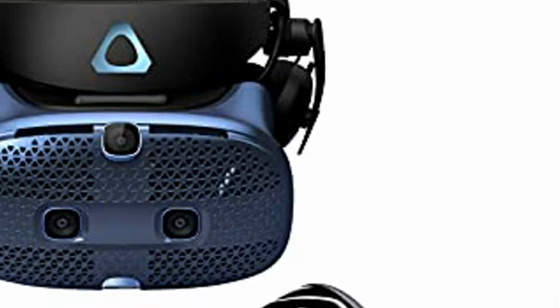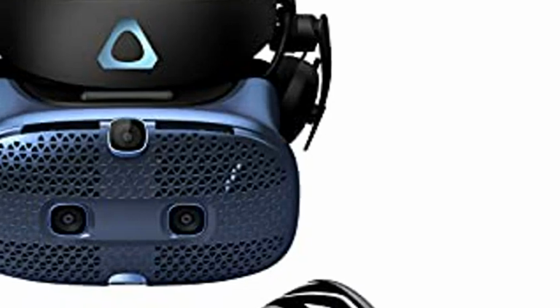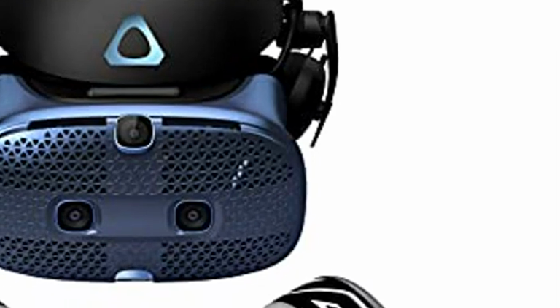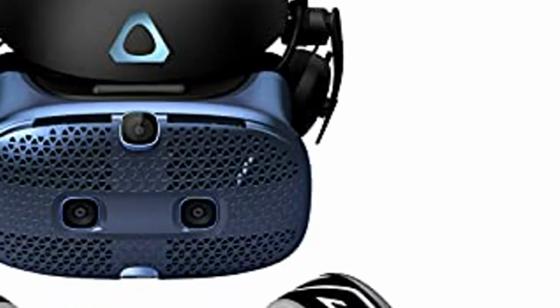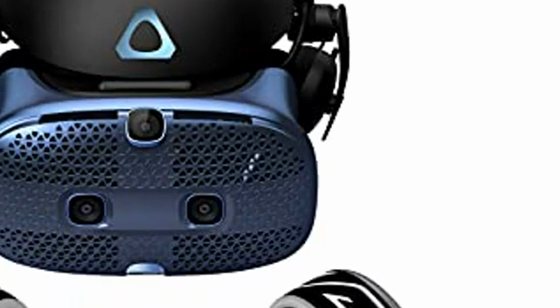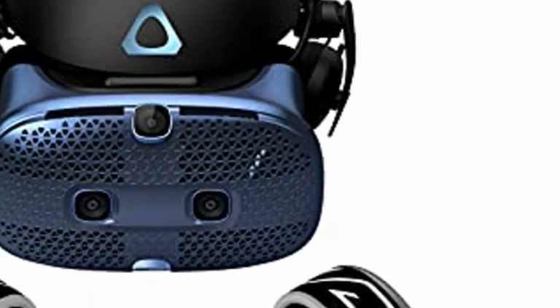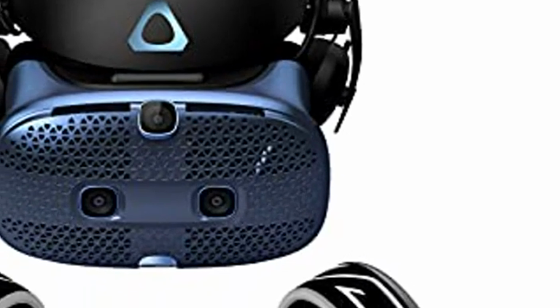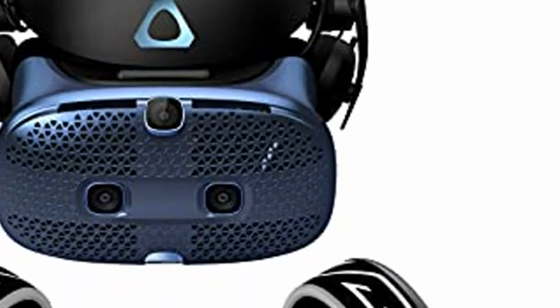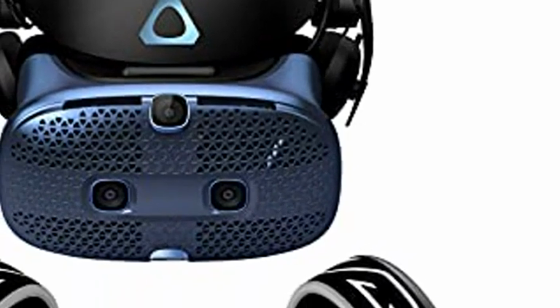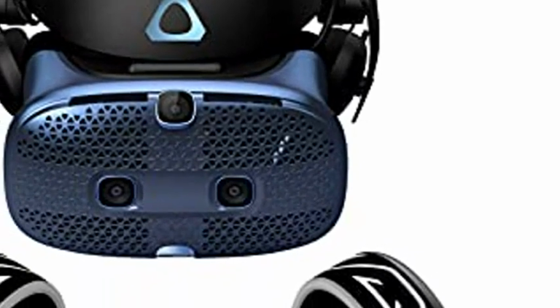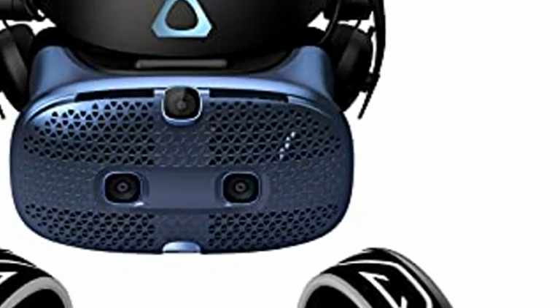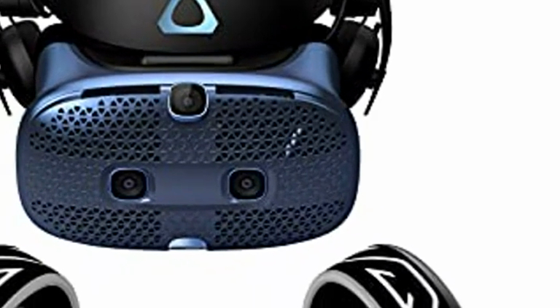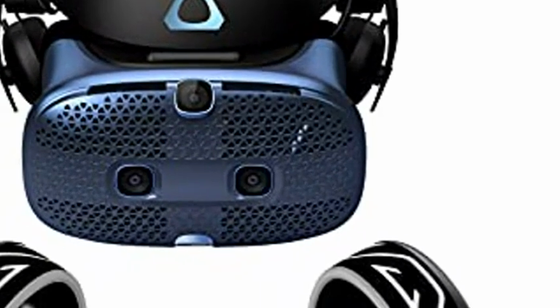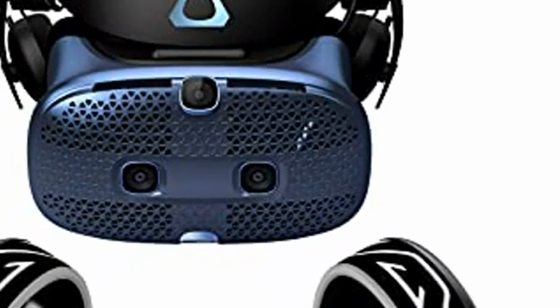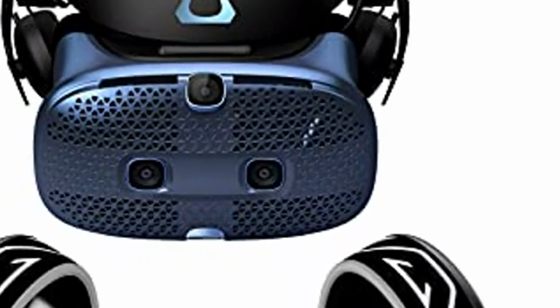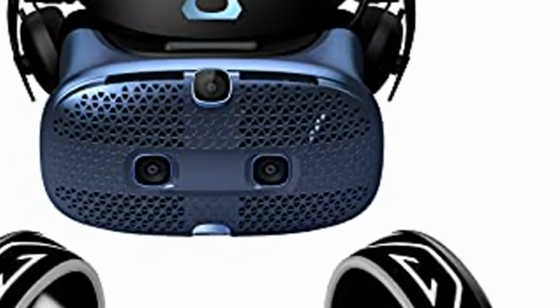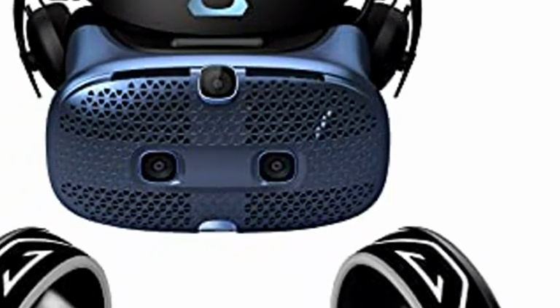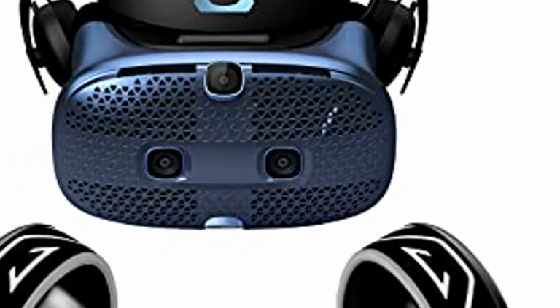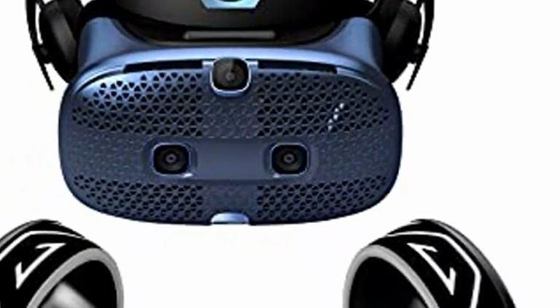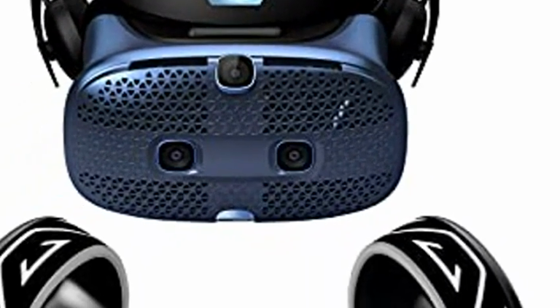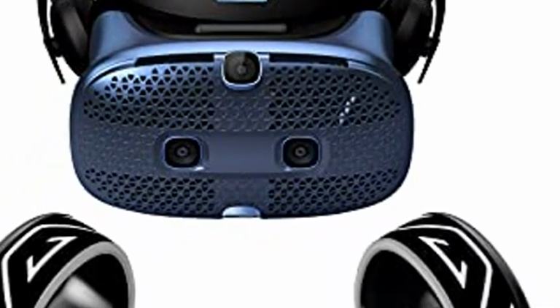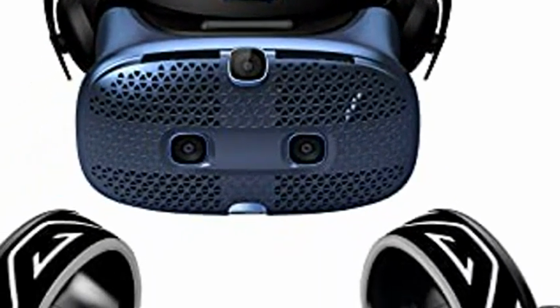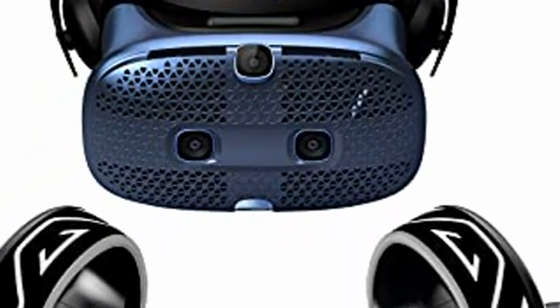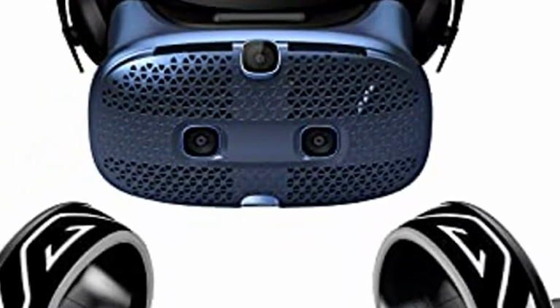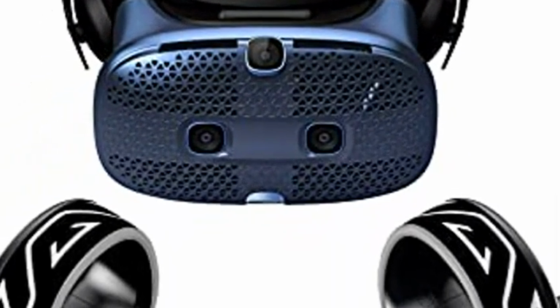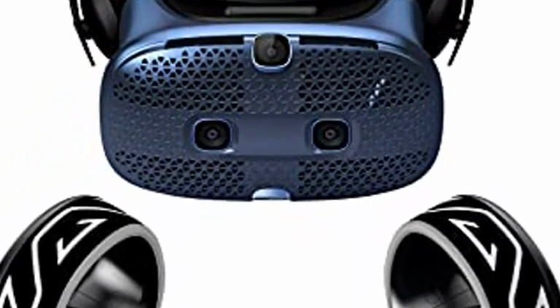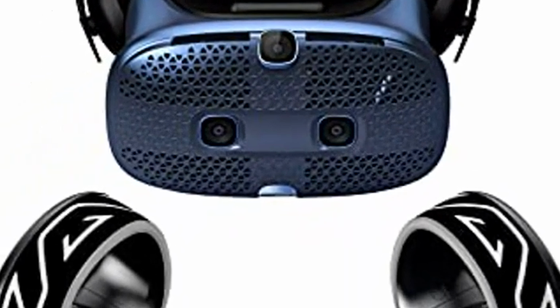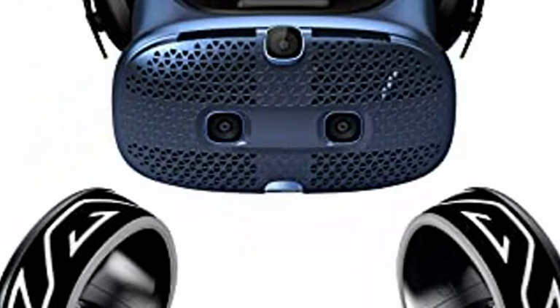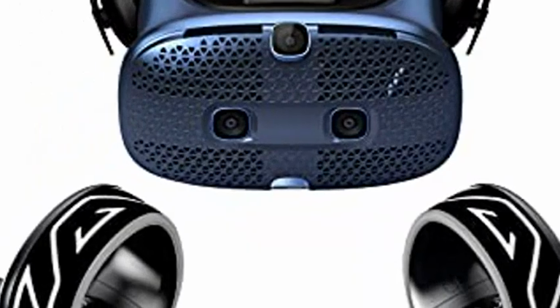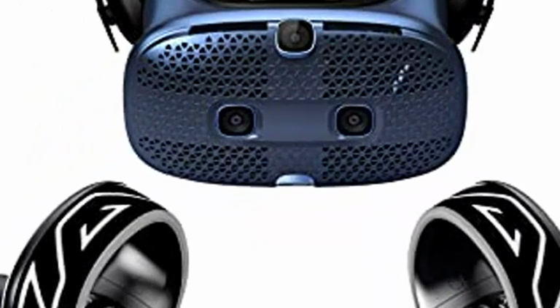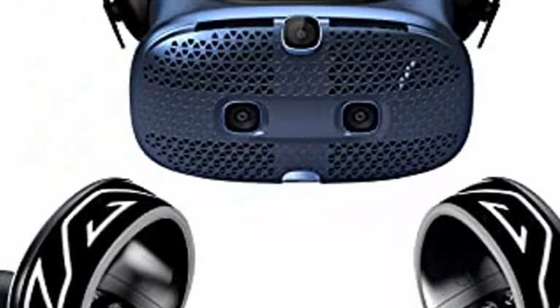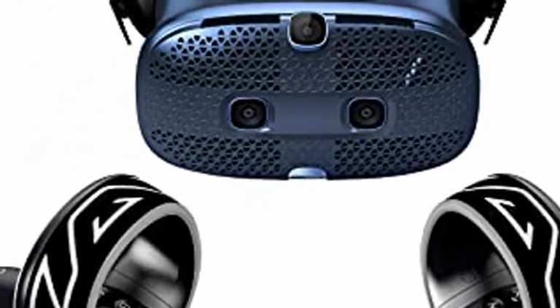HTC Vive Cosmos. For more details, please click the blue link below in the description.